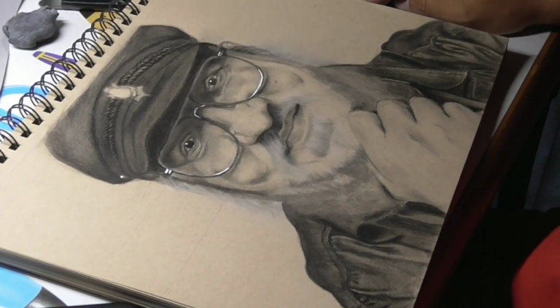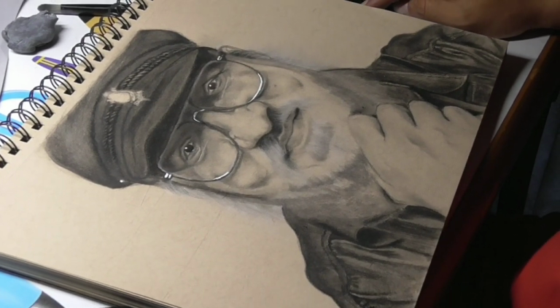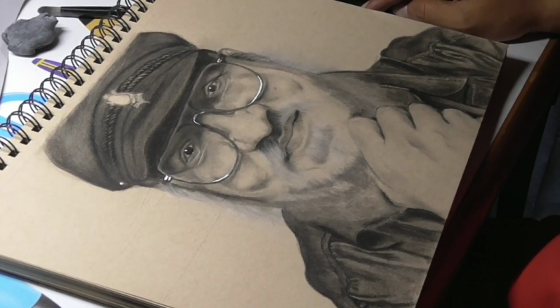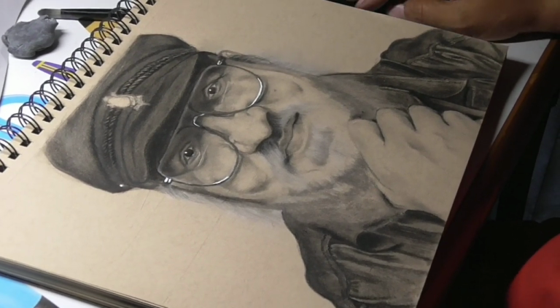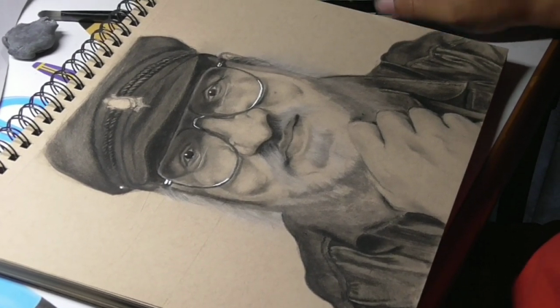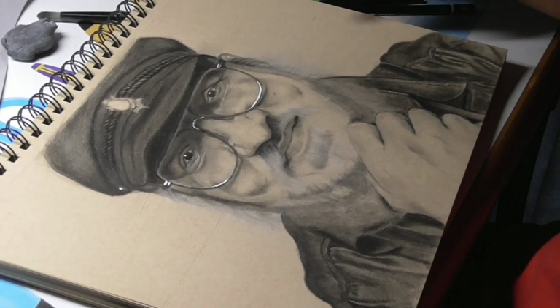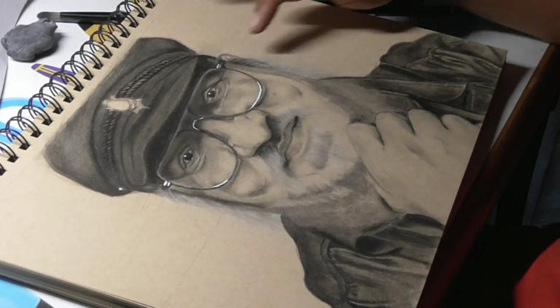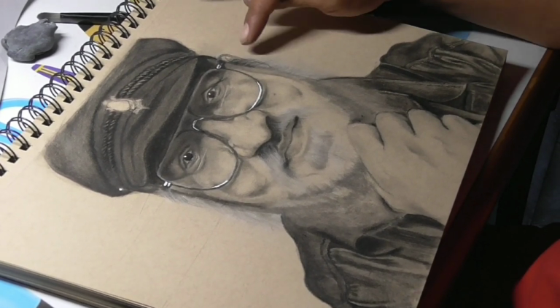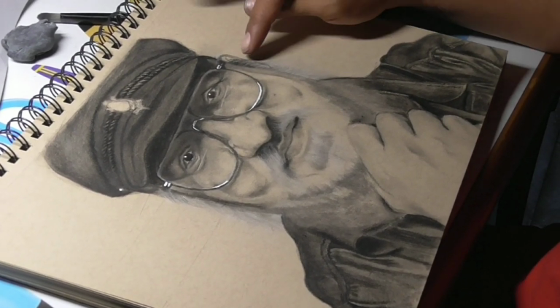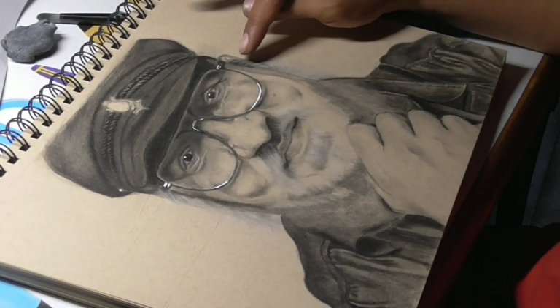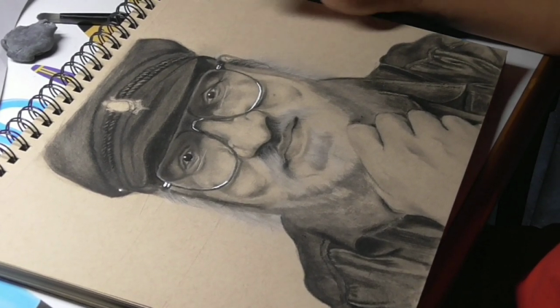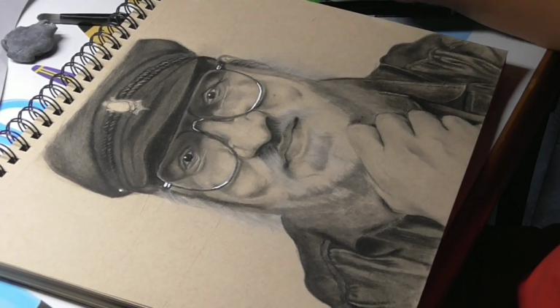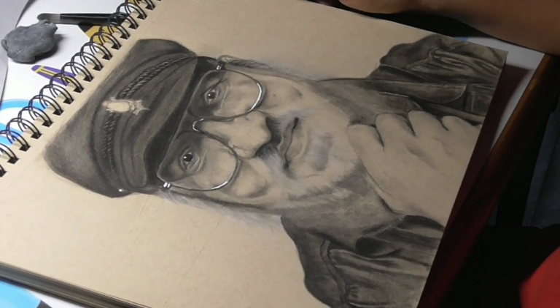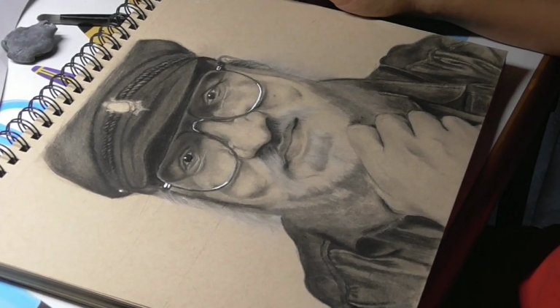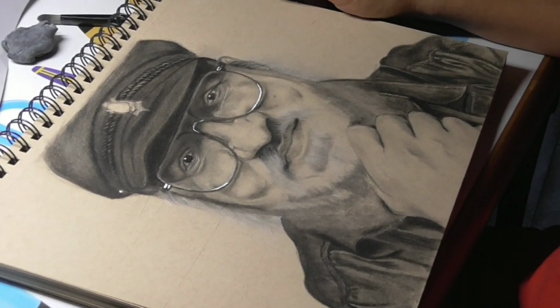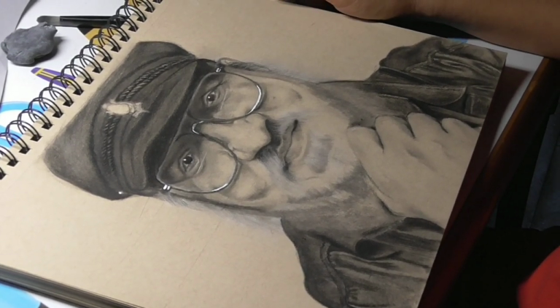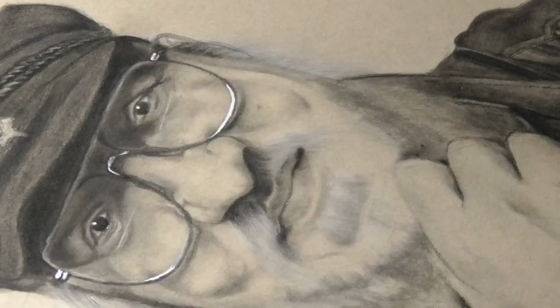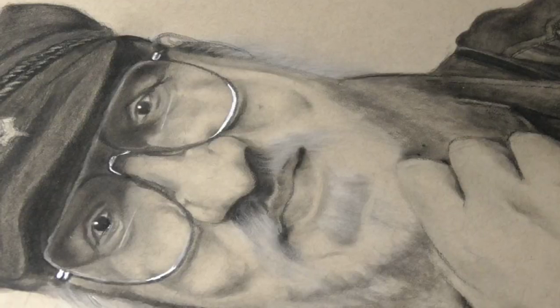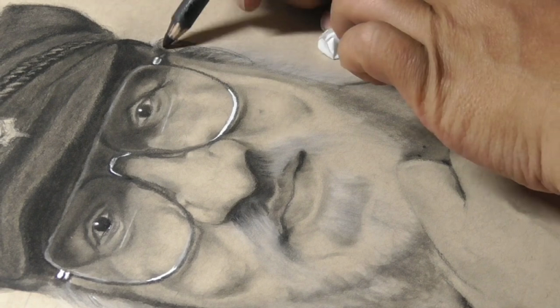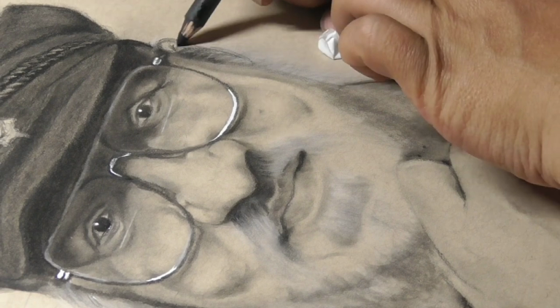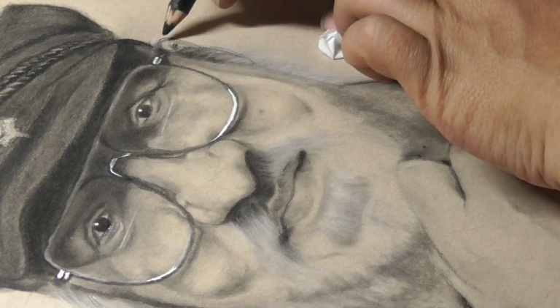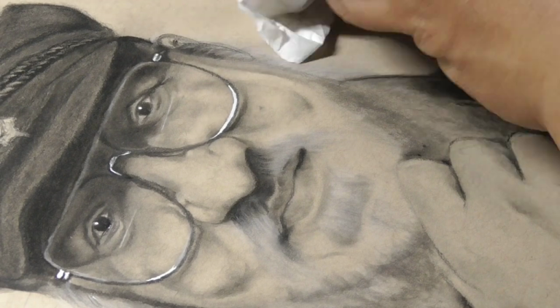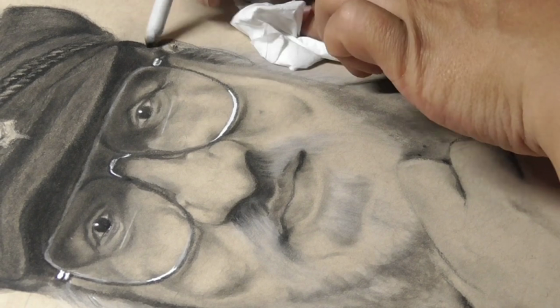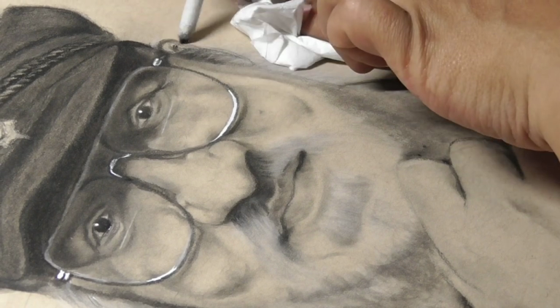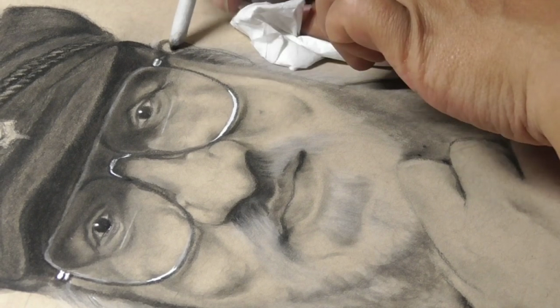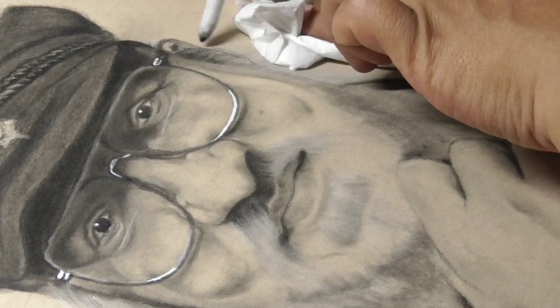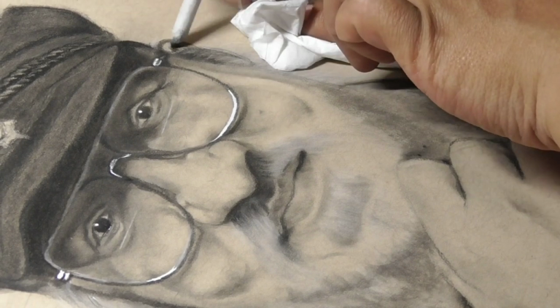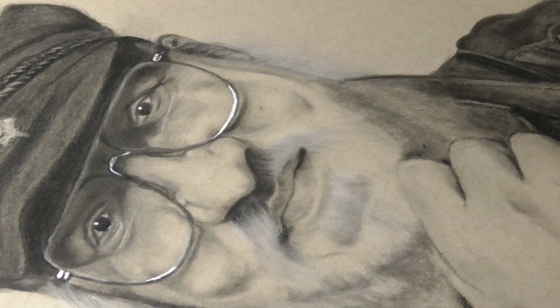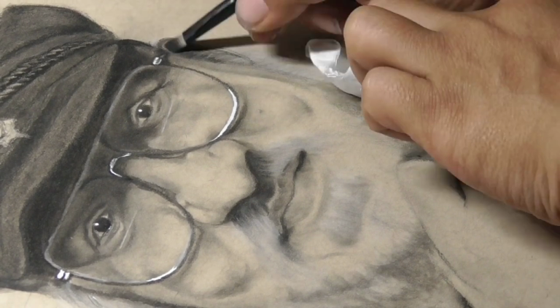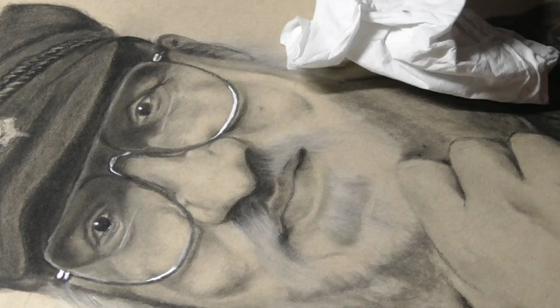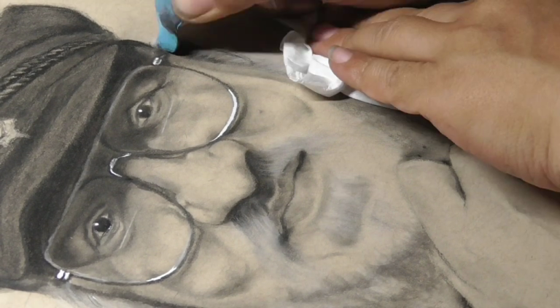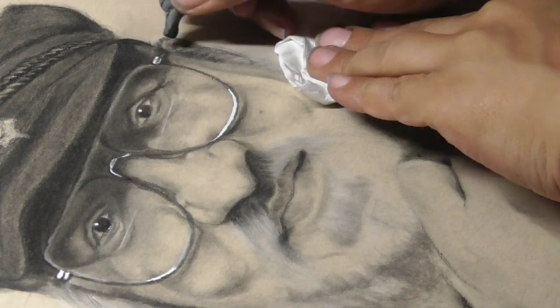For the highlights in his eyes and in his glasses, I used the Posca acrylic marker.